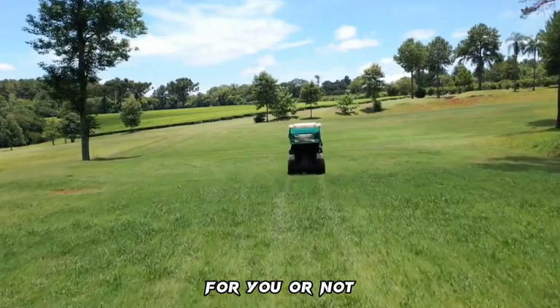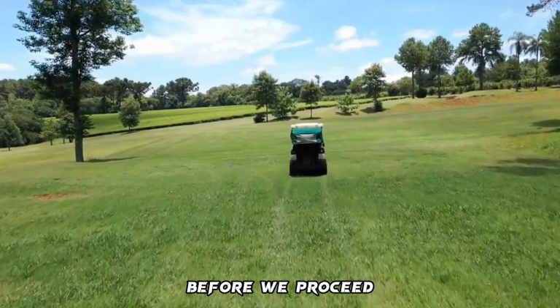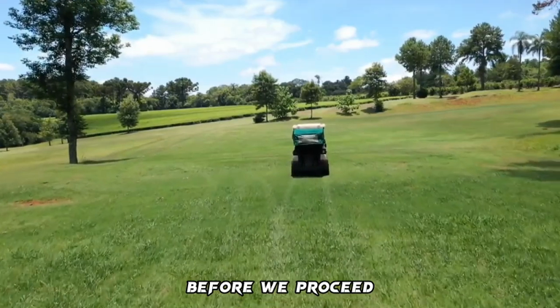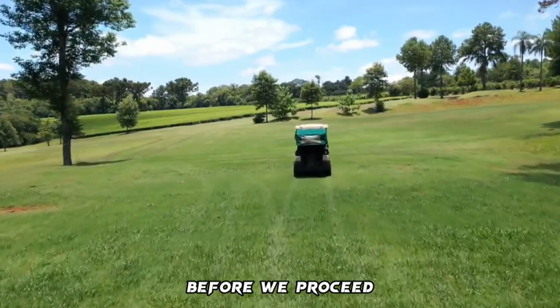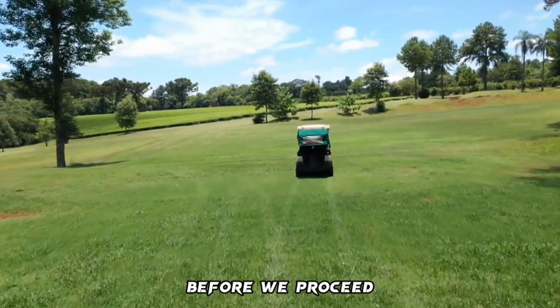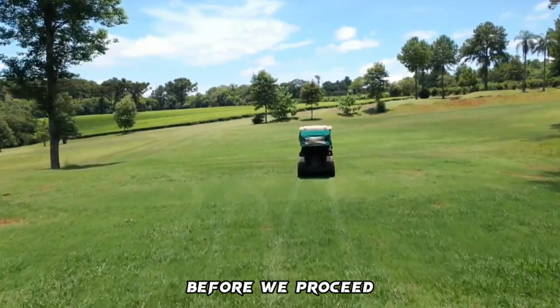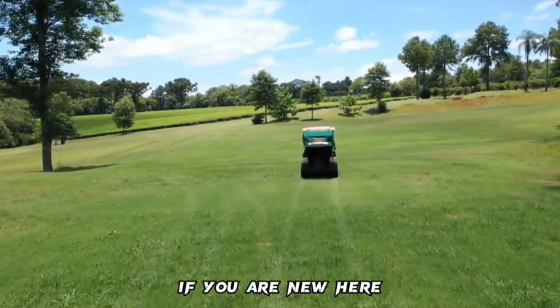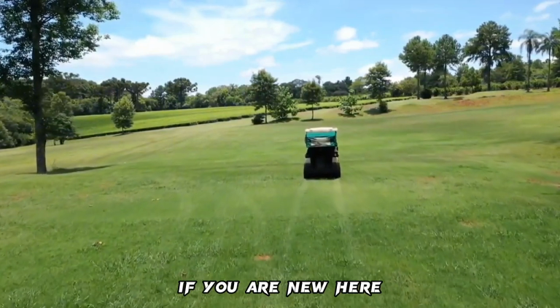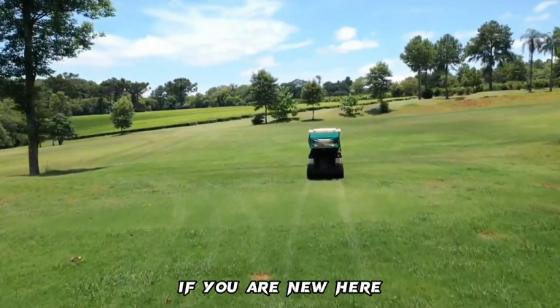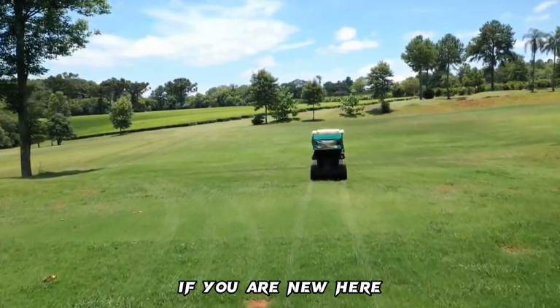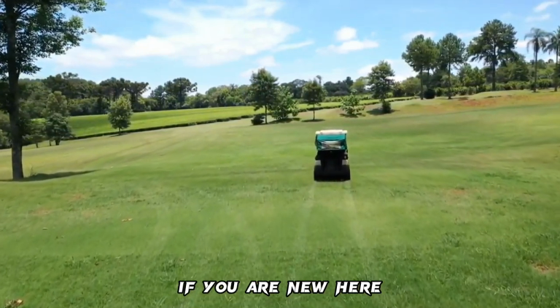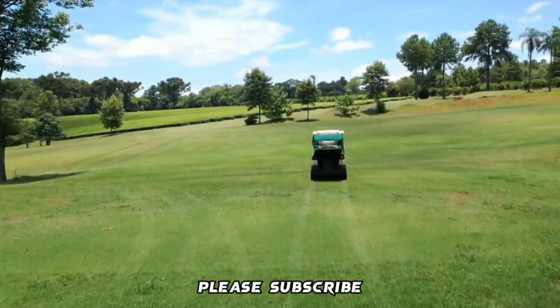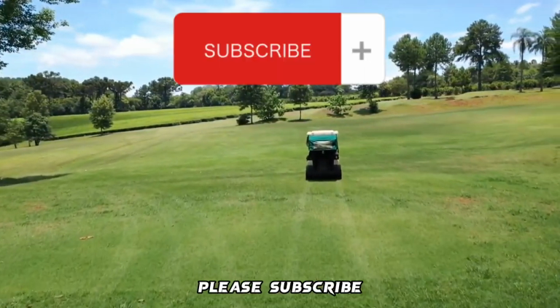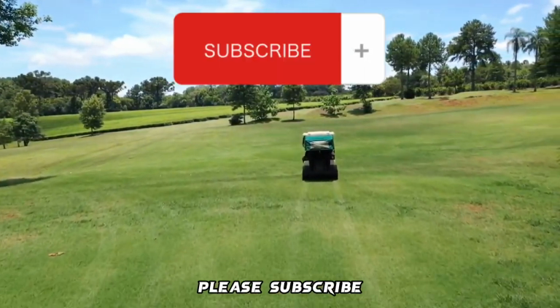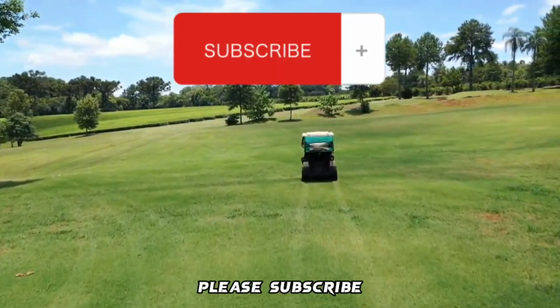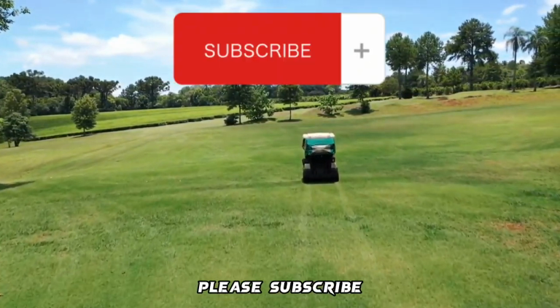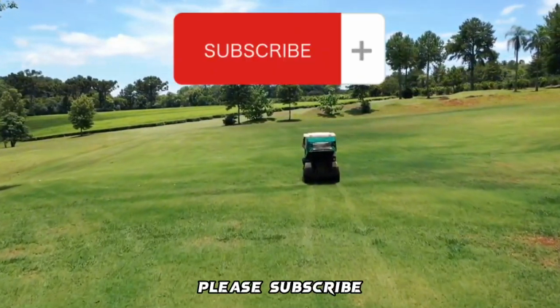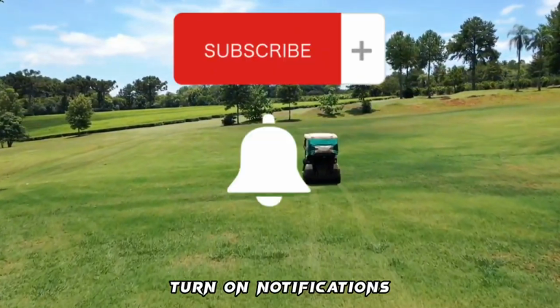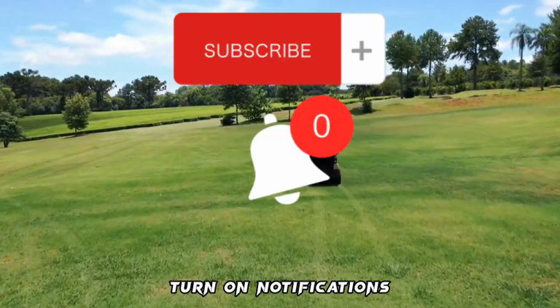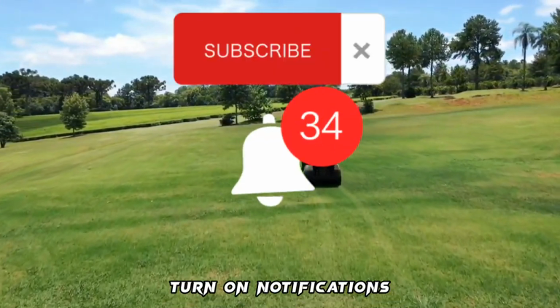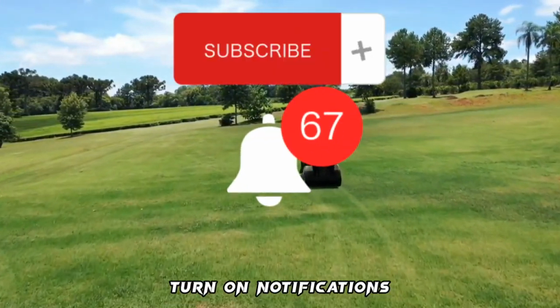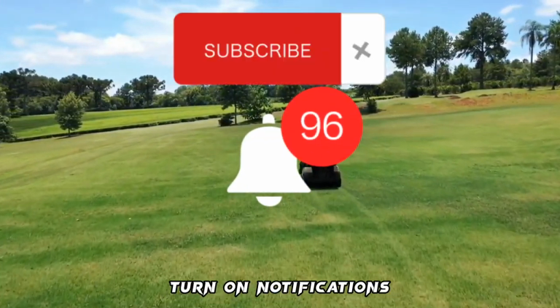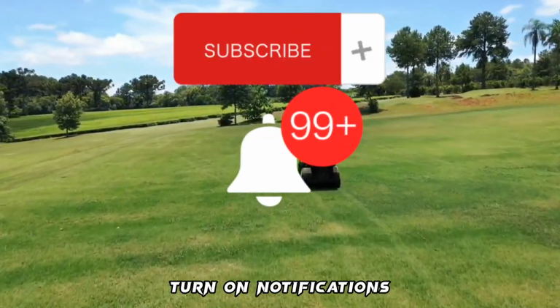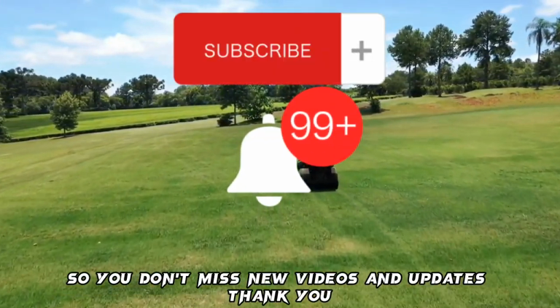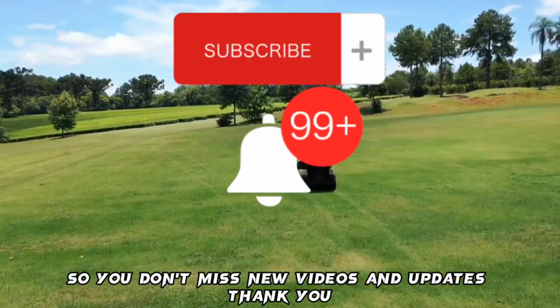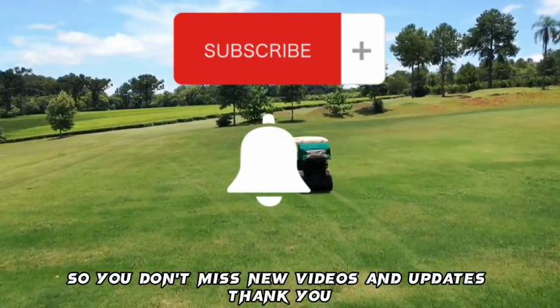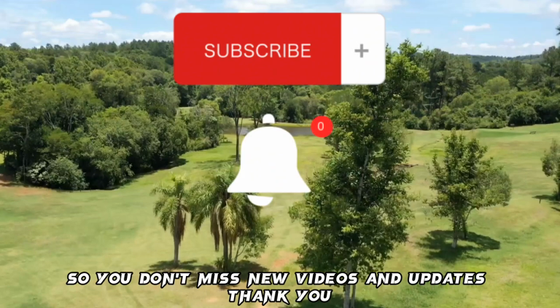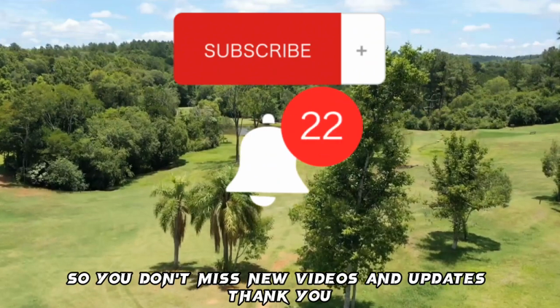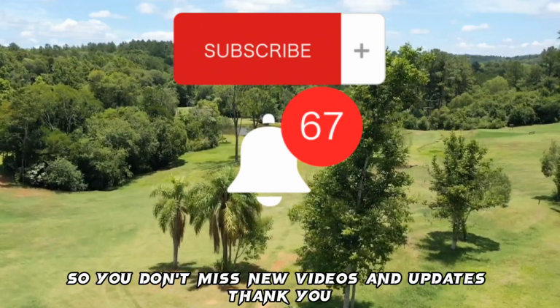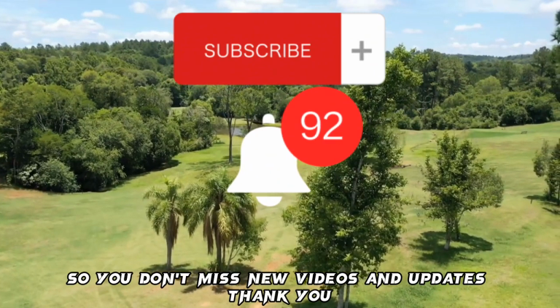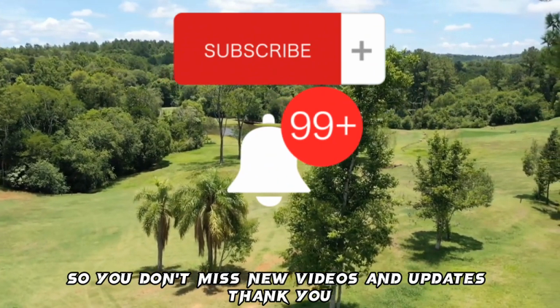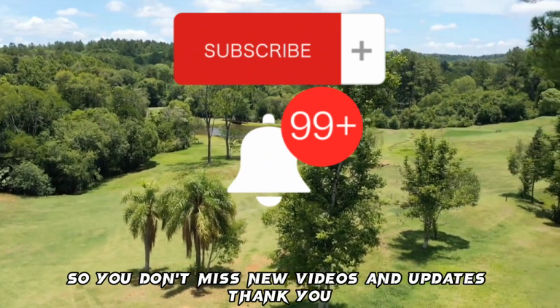Before we proceed, if you are new here, please subscribe and turn on notifications so you don't miss new videos and updates.